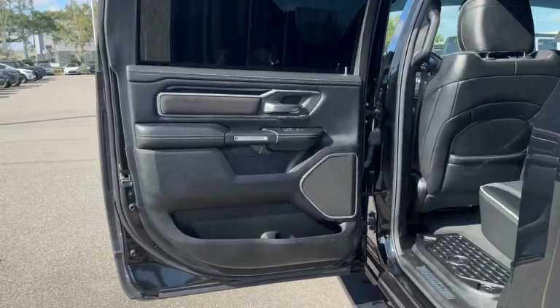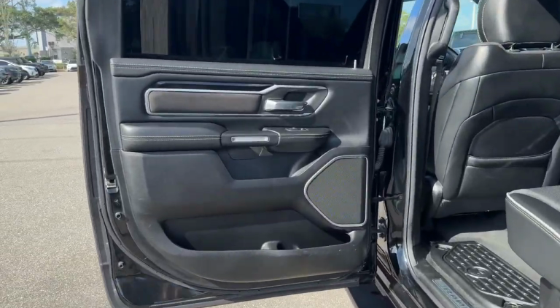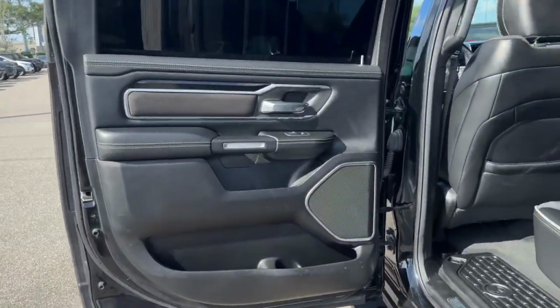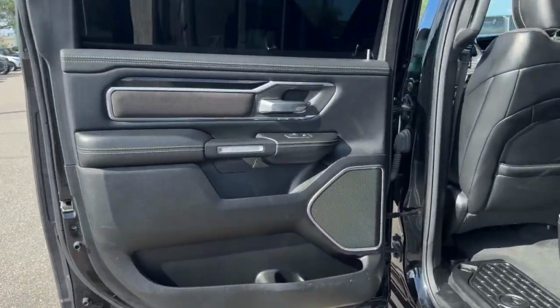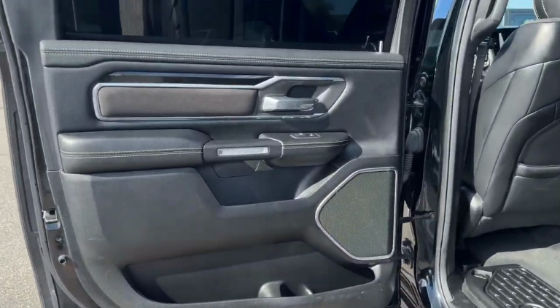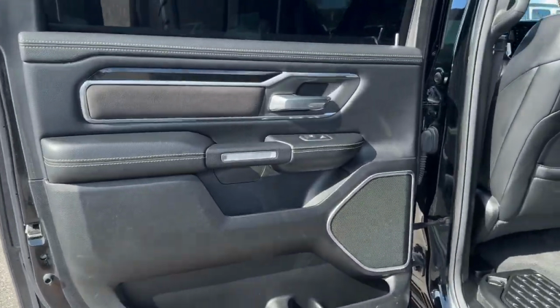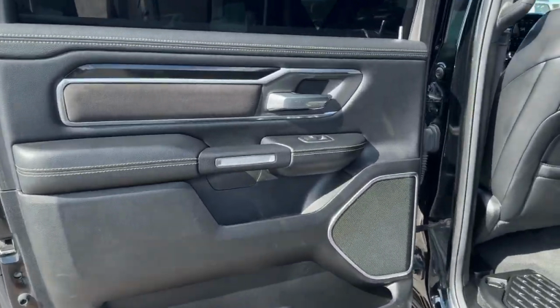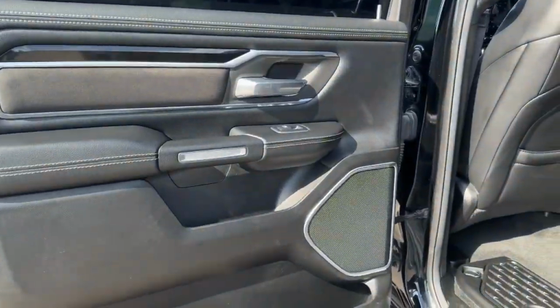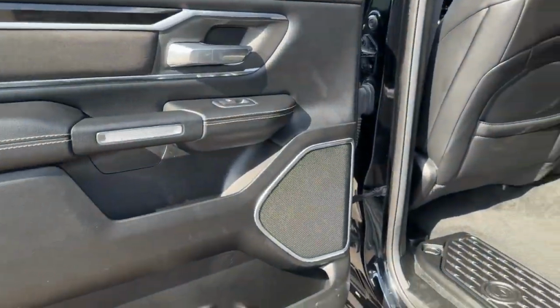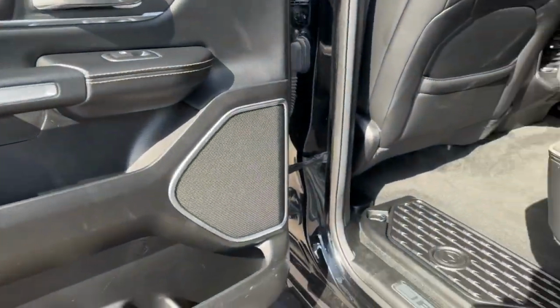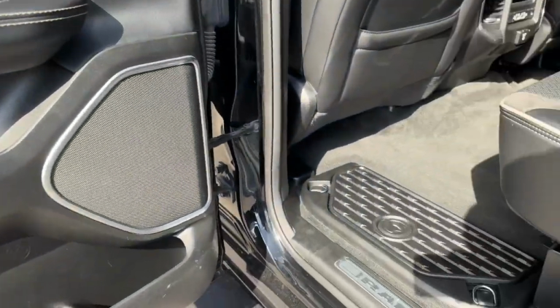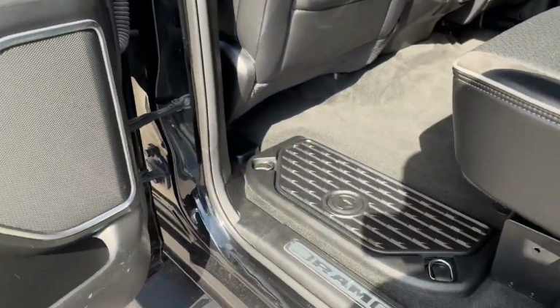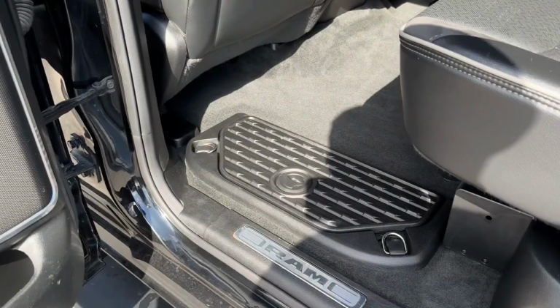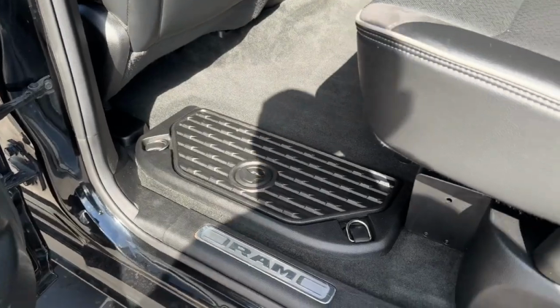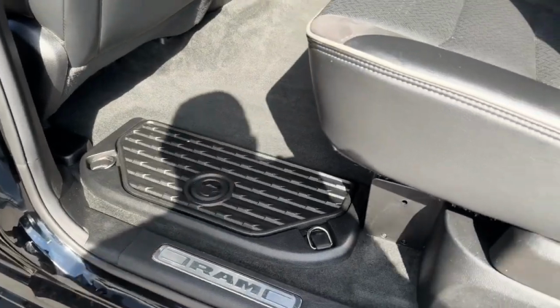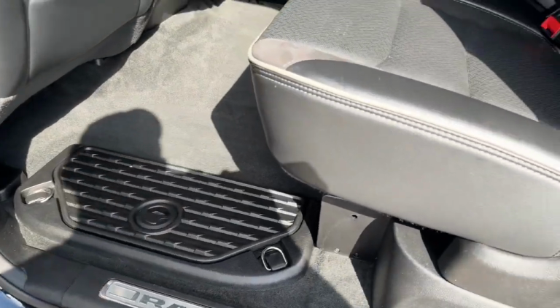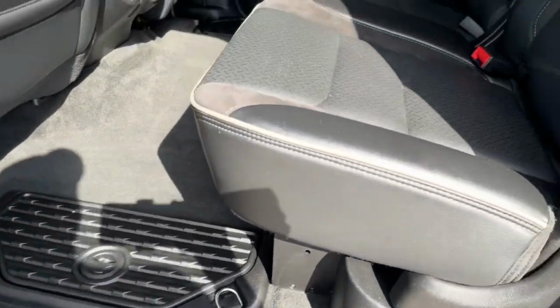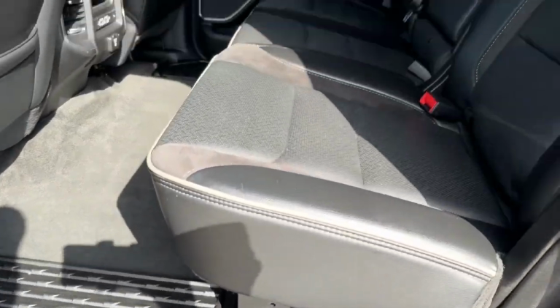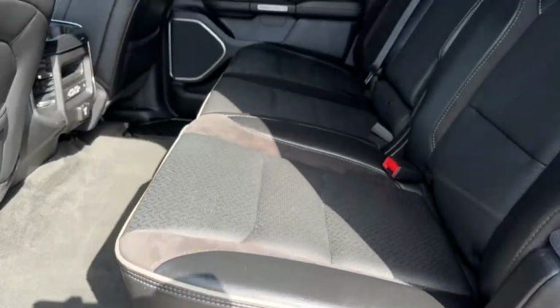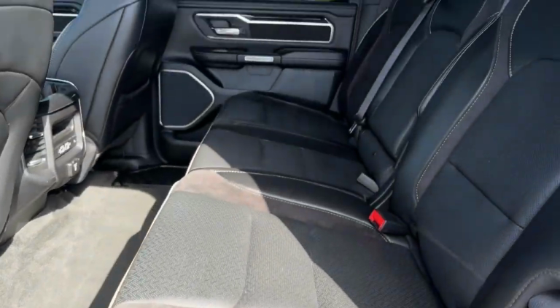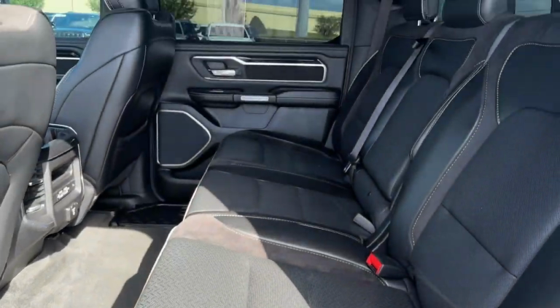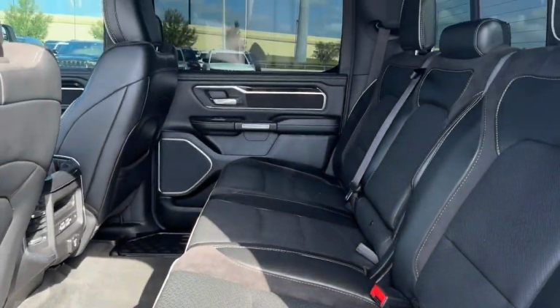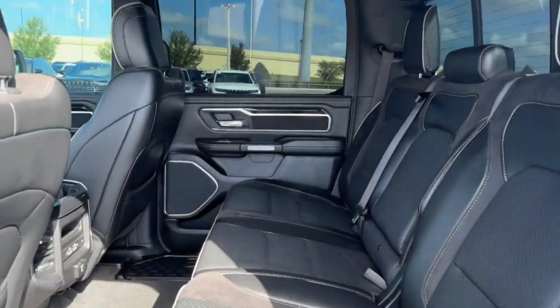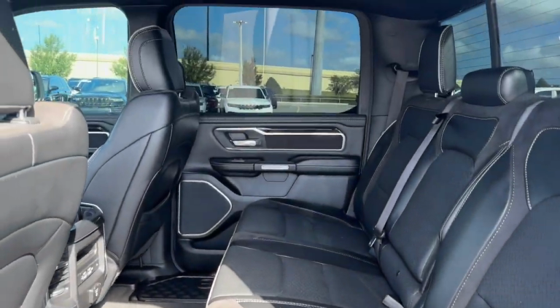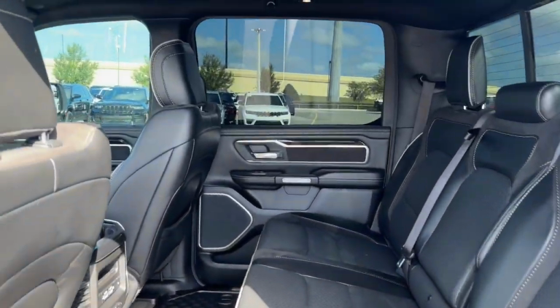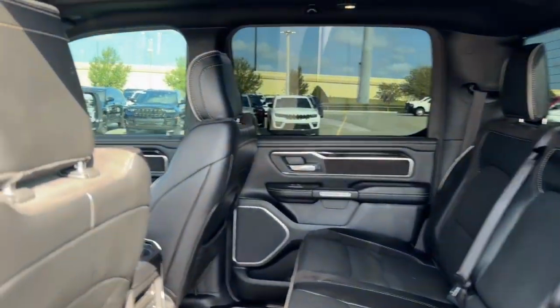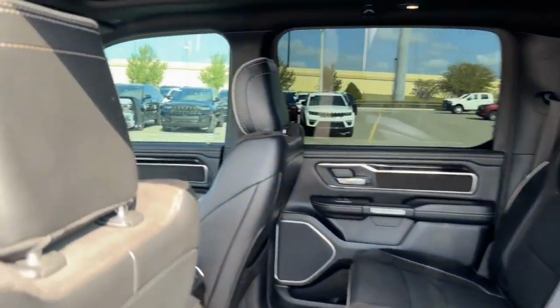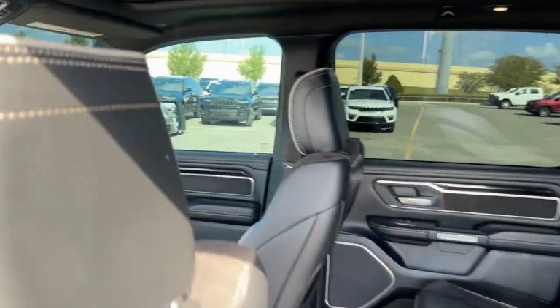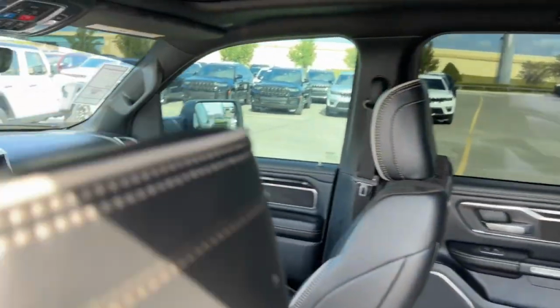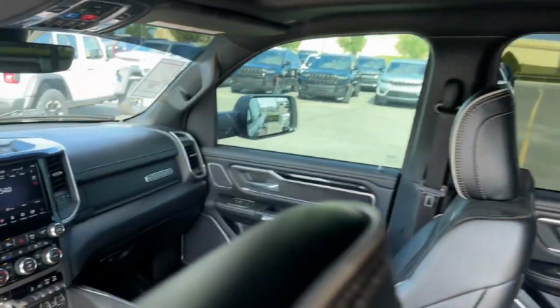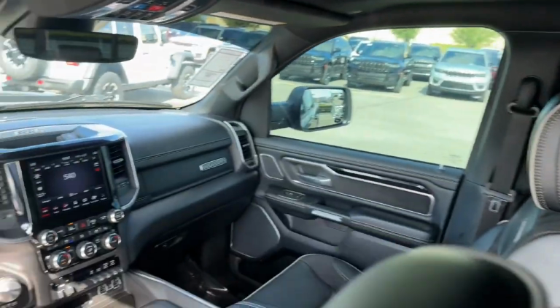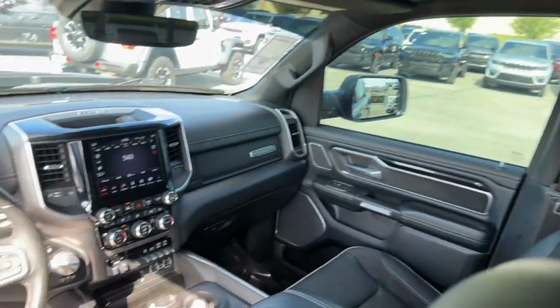Relax and enjoy getting the job done right in the strong and dependable Ram 1500. Come in for a test drive.